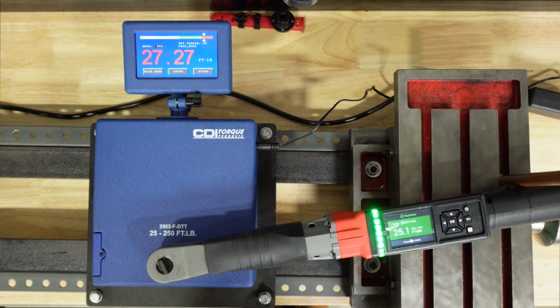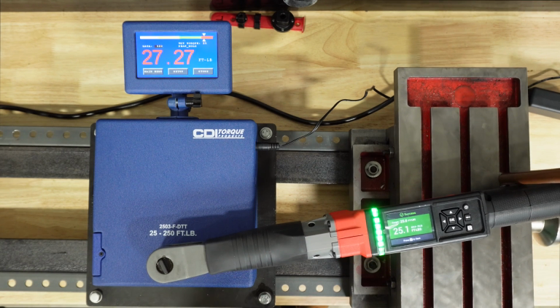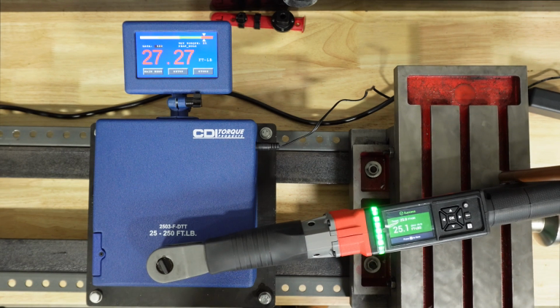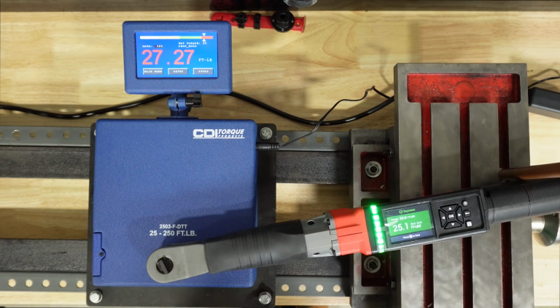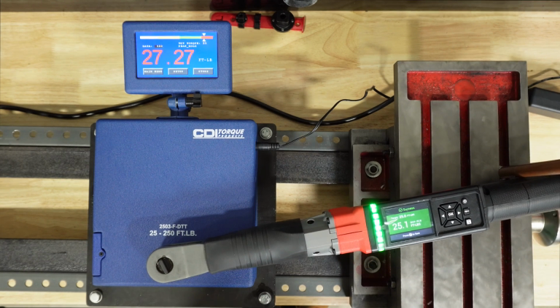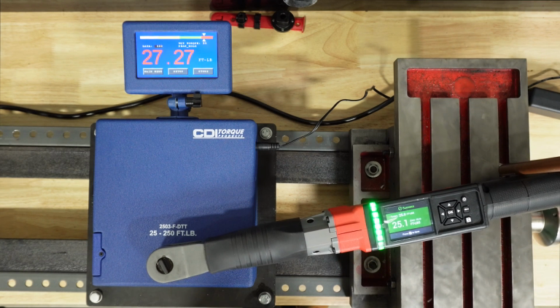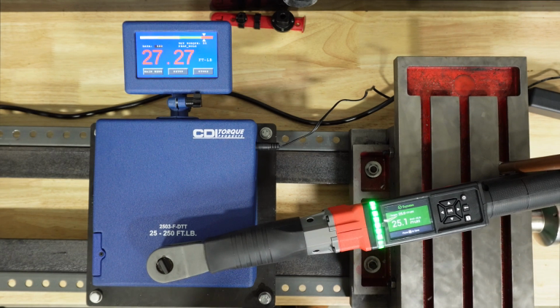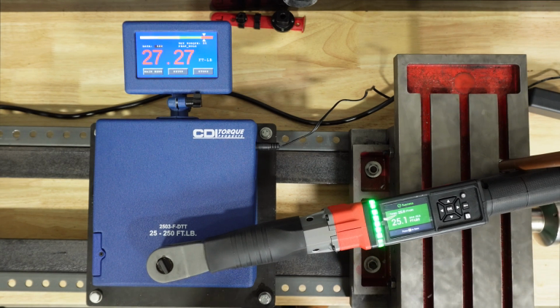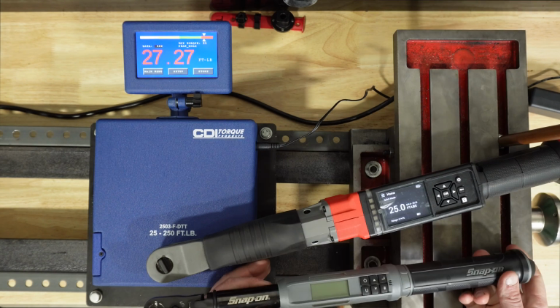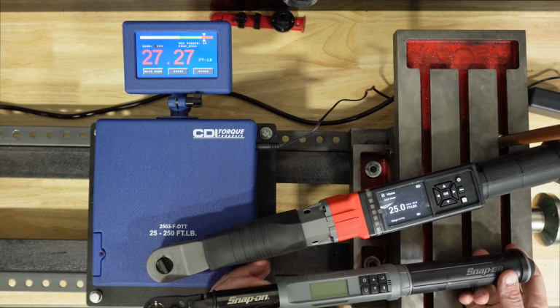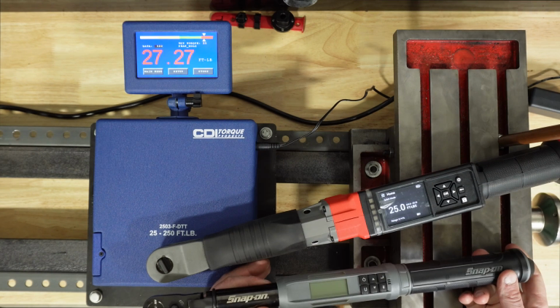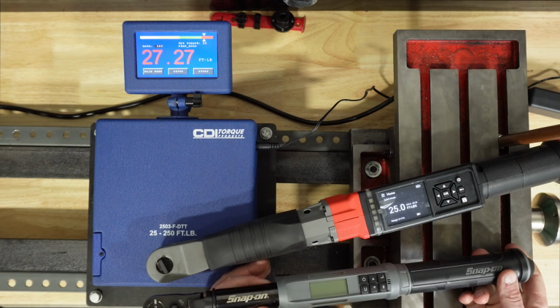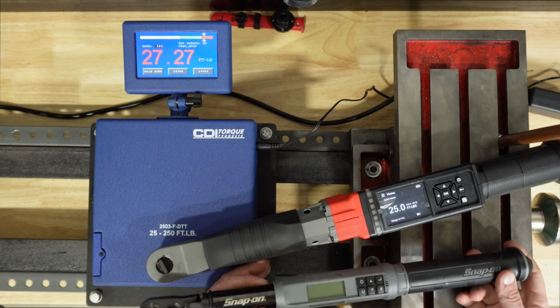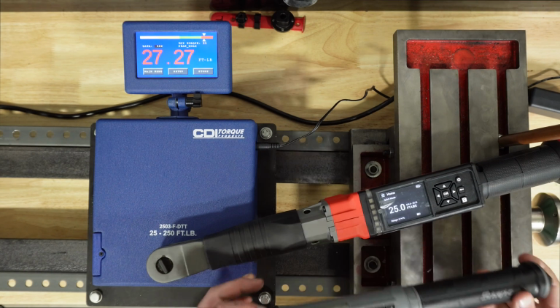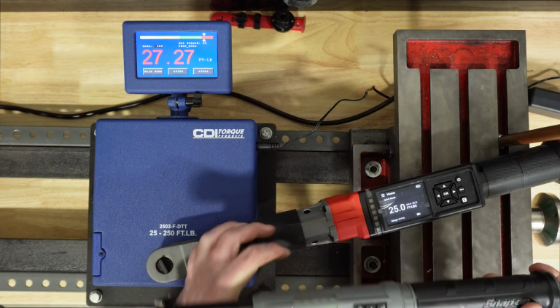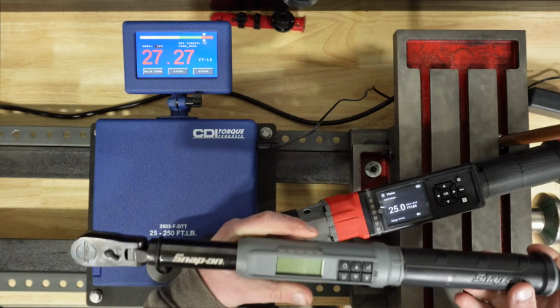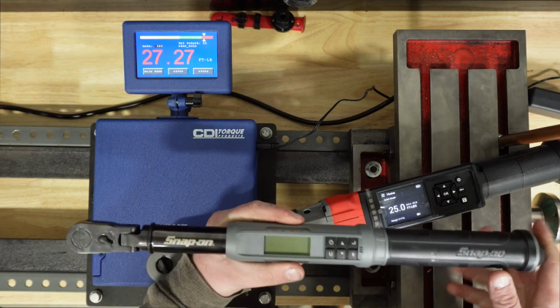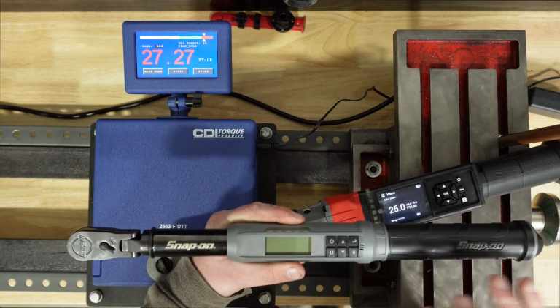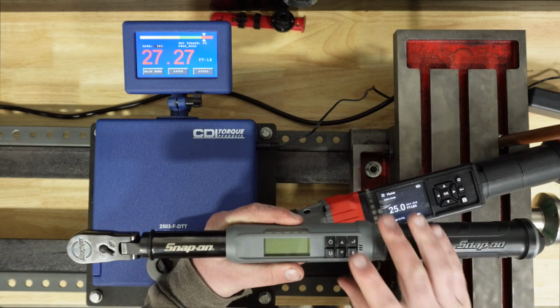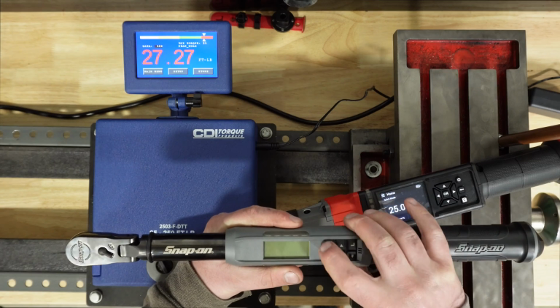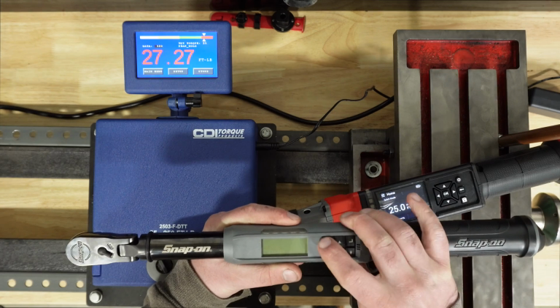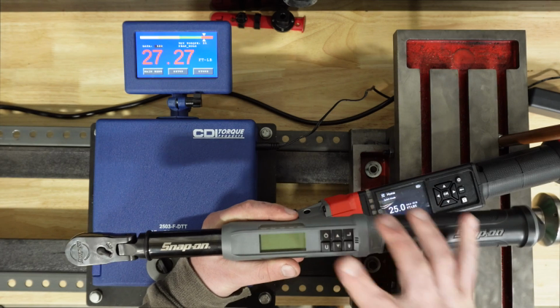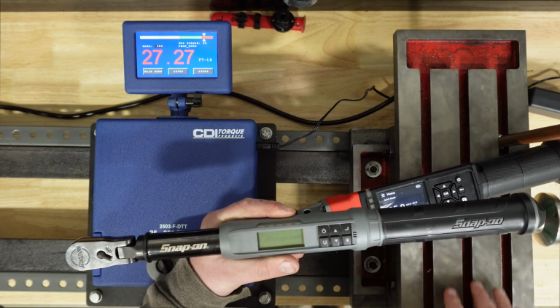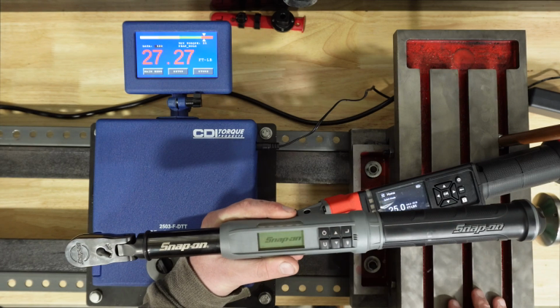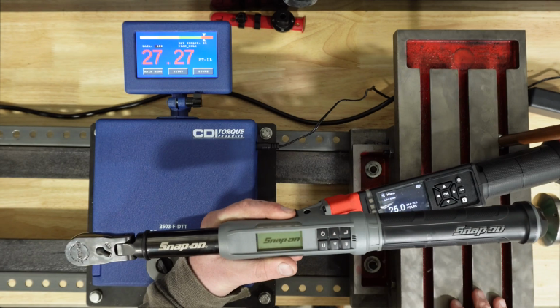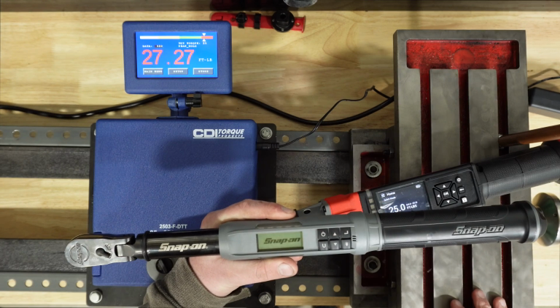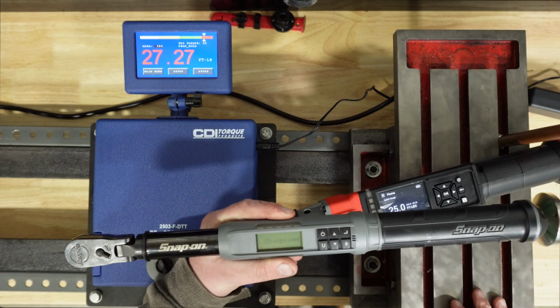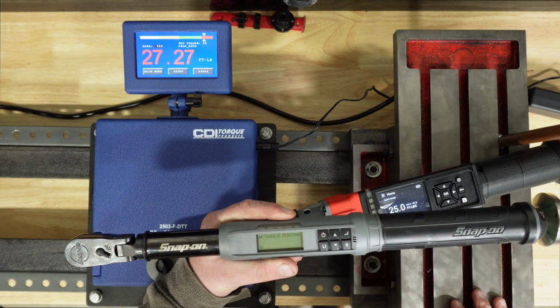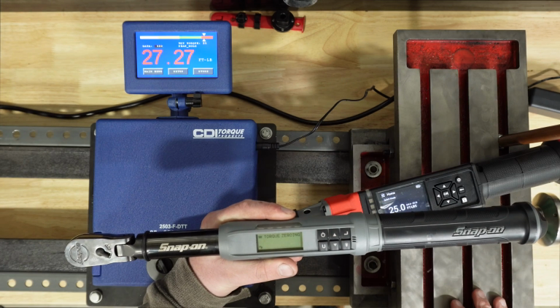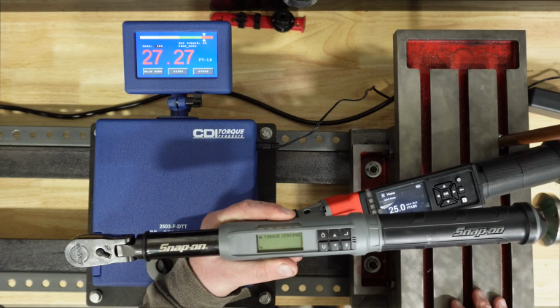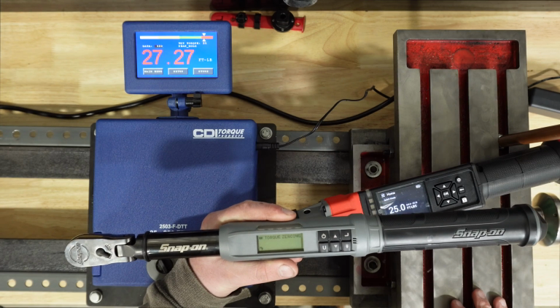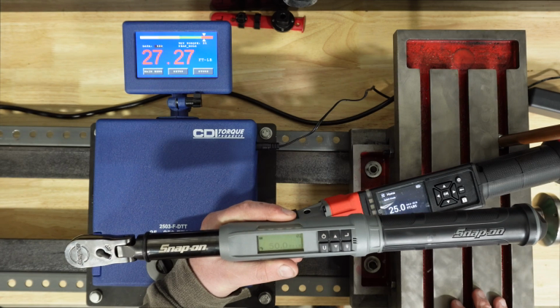This thing is way off. I can hear you right now saying that can't be so — let me get the Snap-on out here.